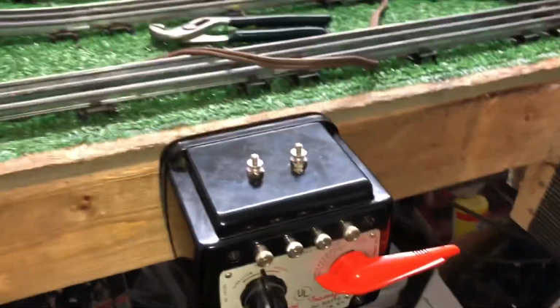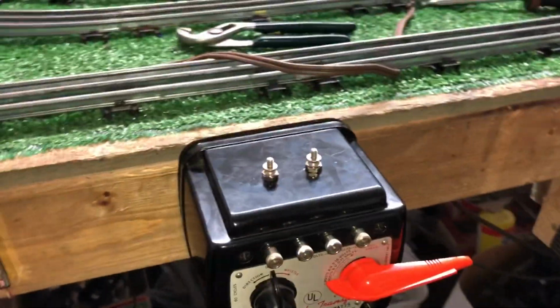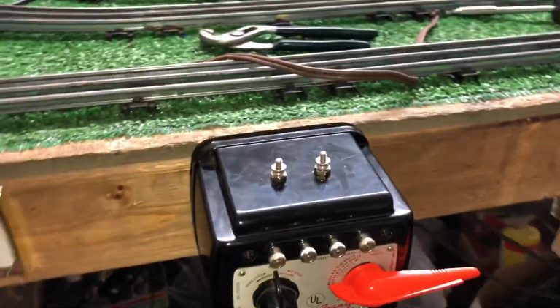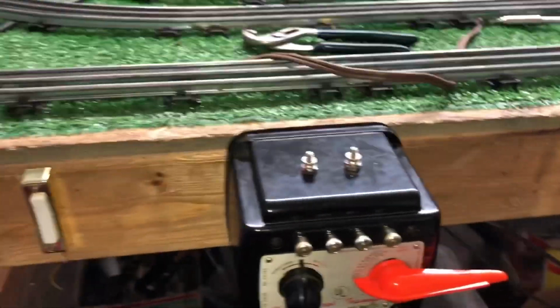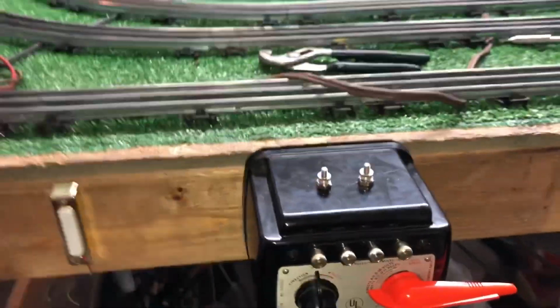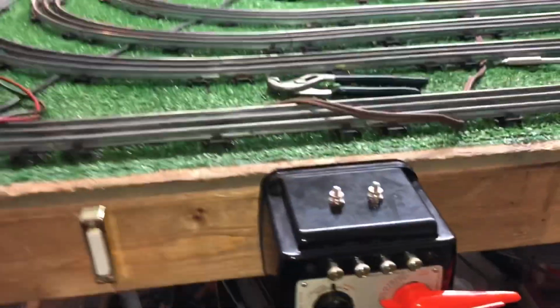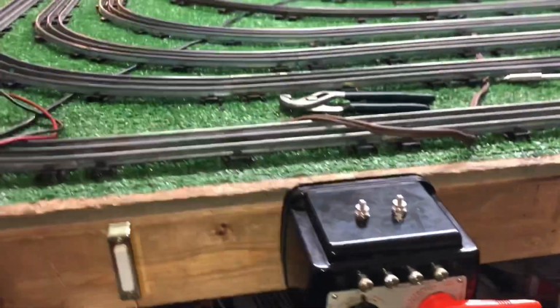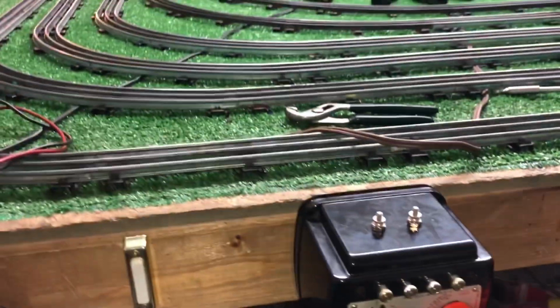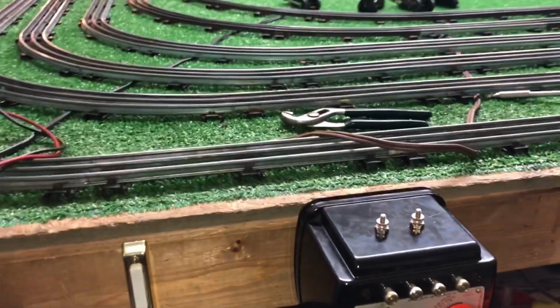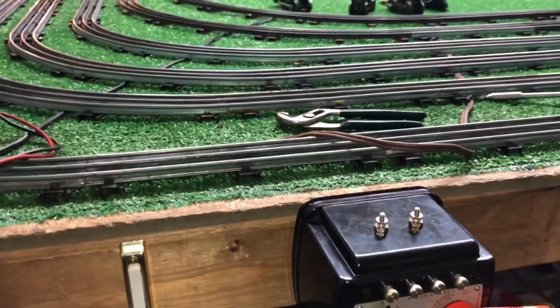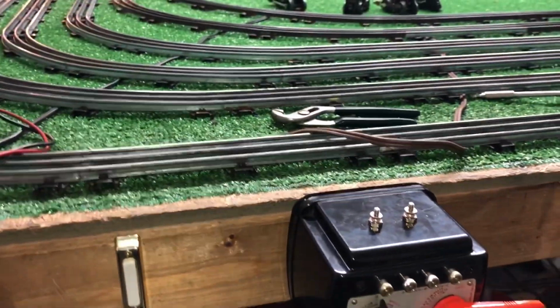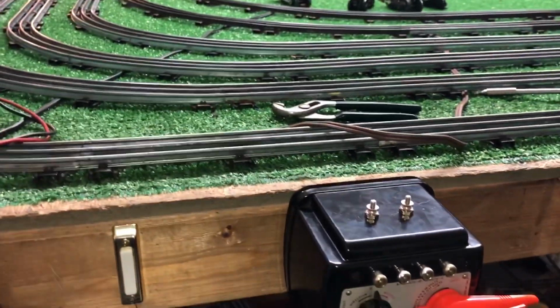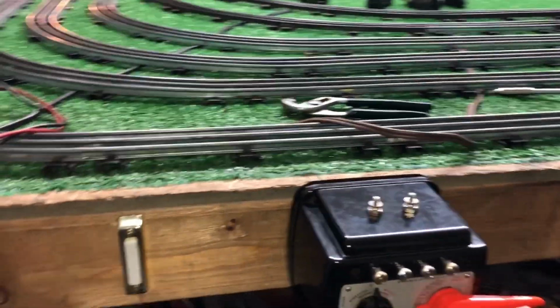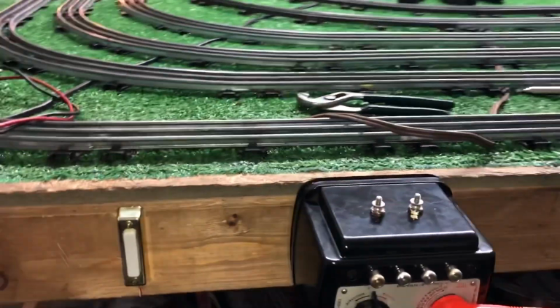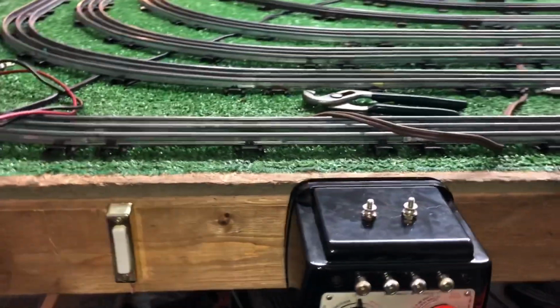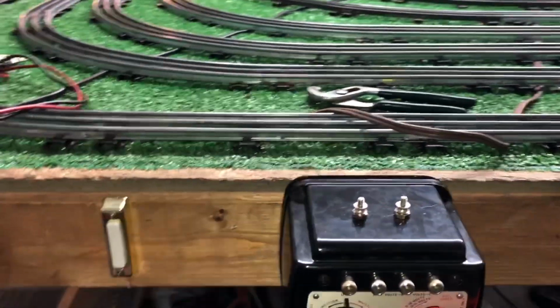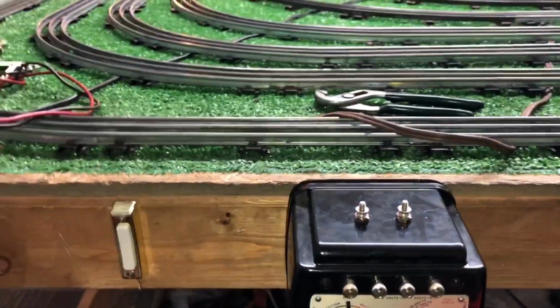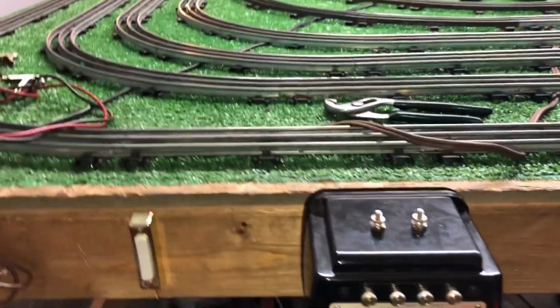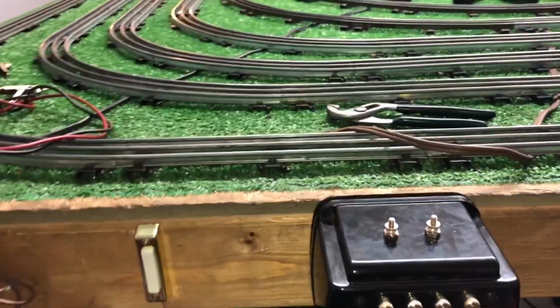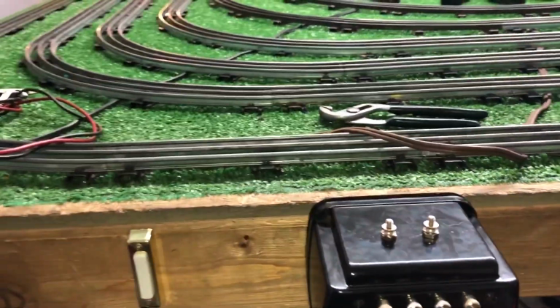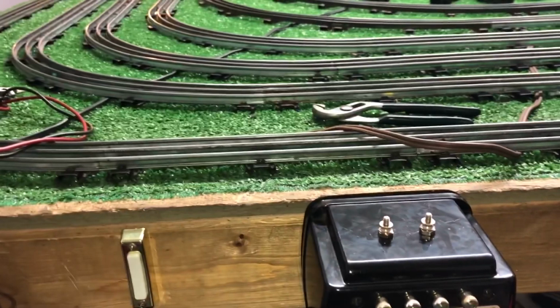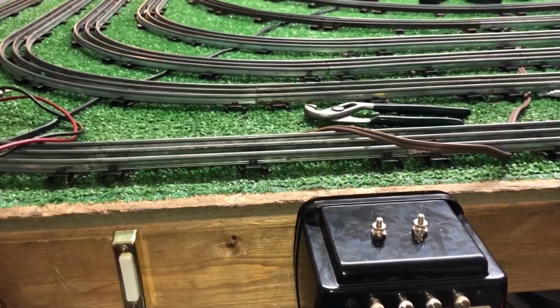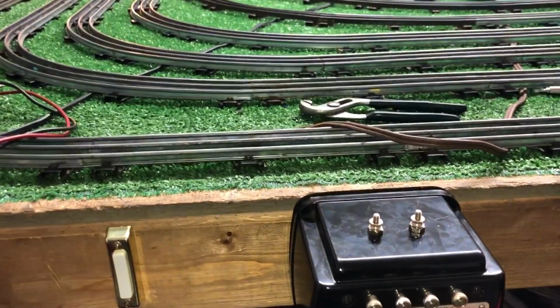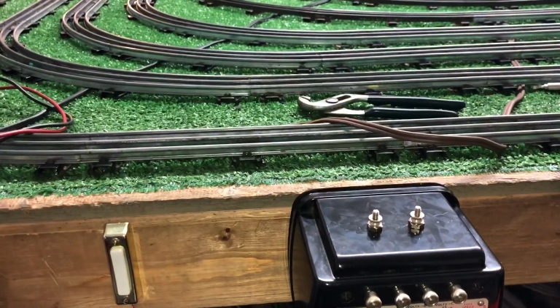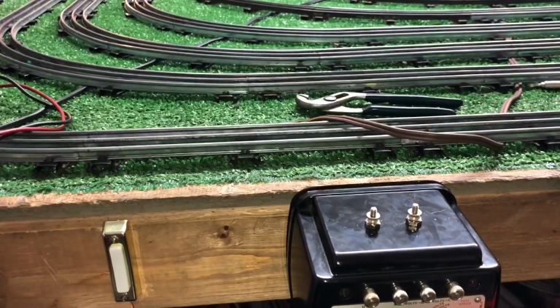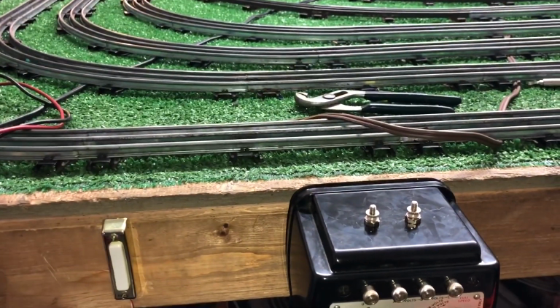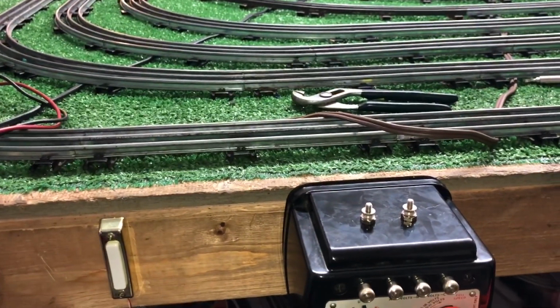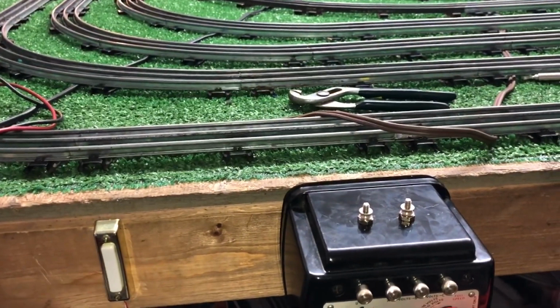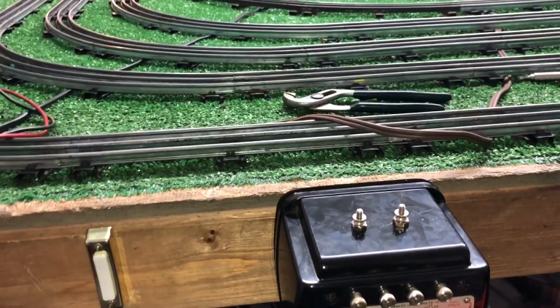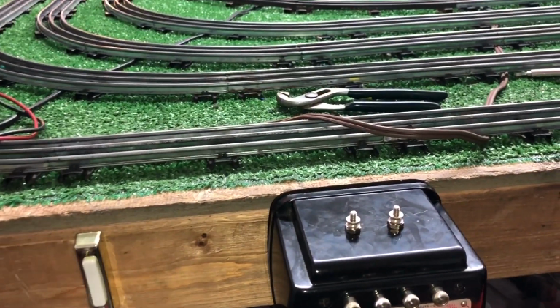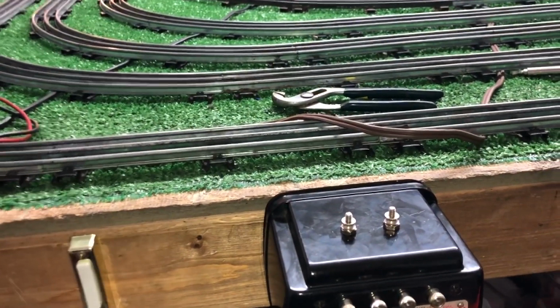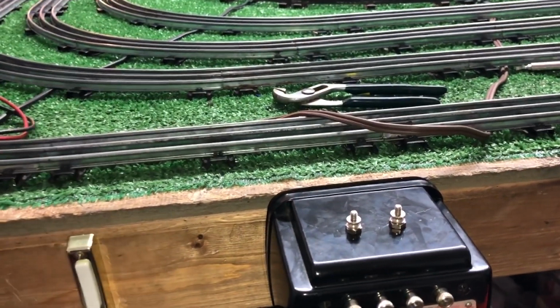Greetings, Benjamin Jay from Ben's Trains with another in the series. I just did an experiment, so I wanted to do a video to document it.